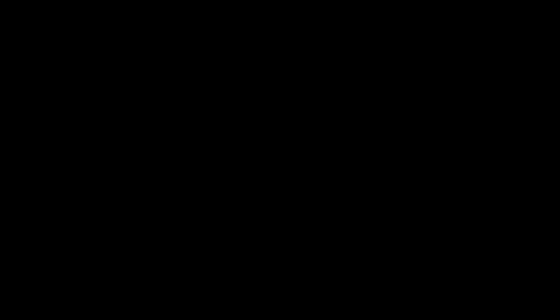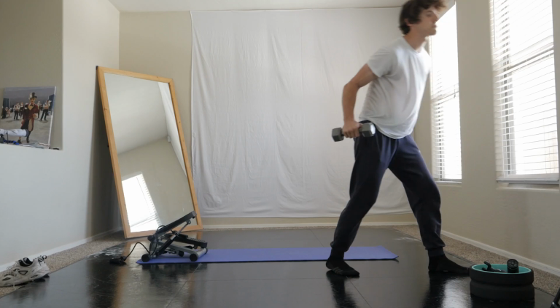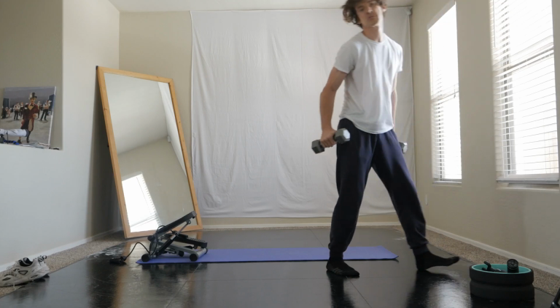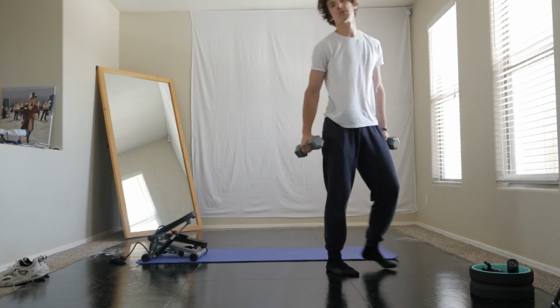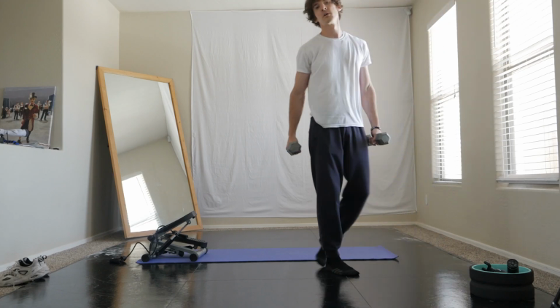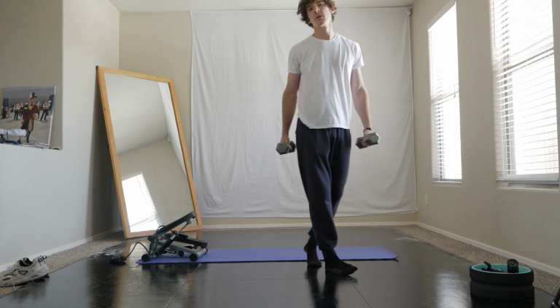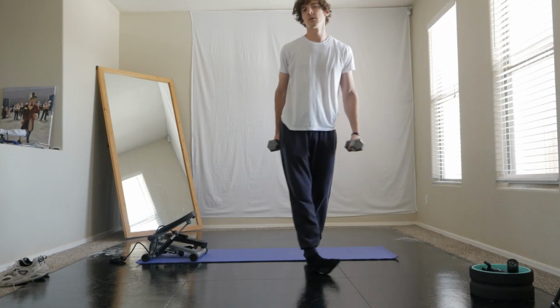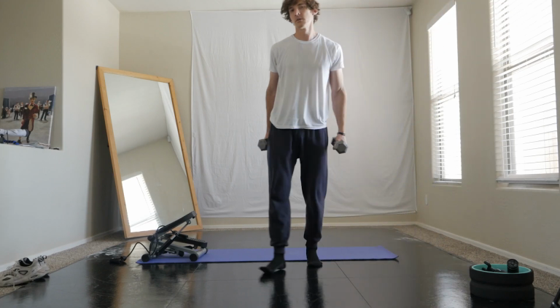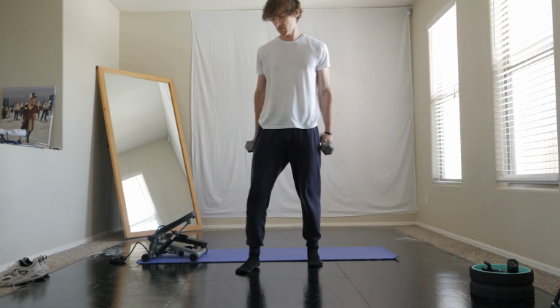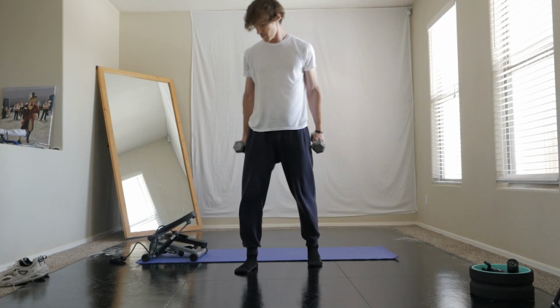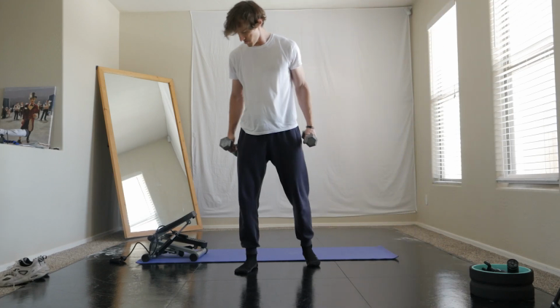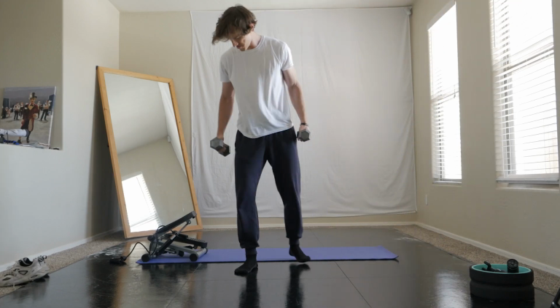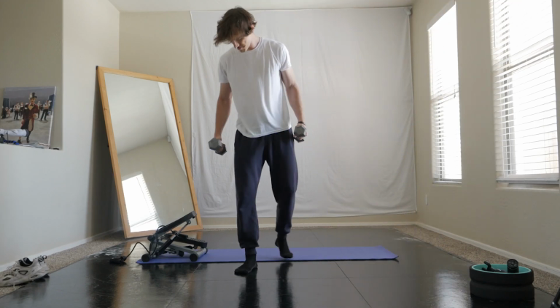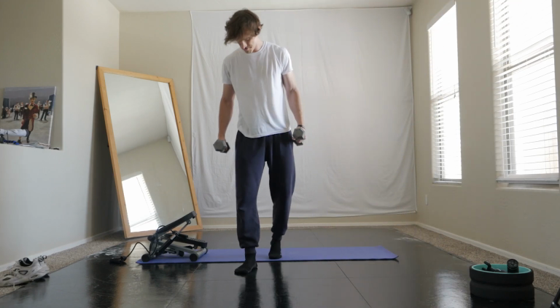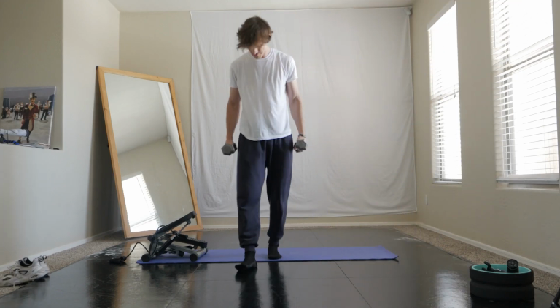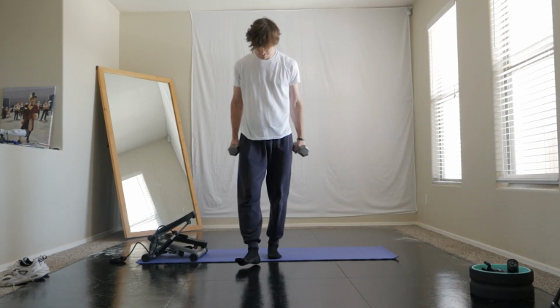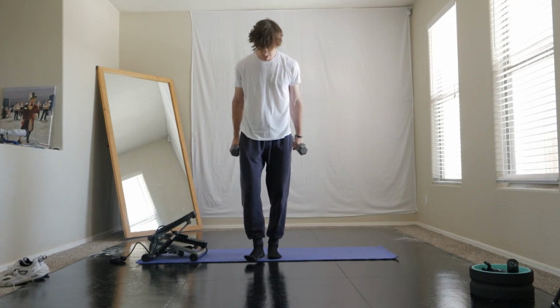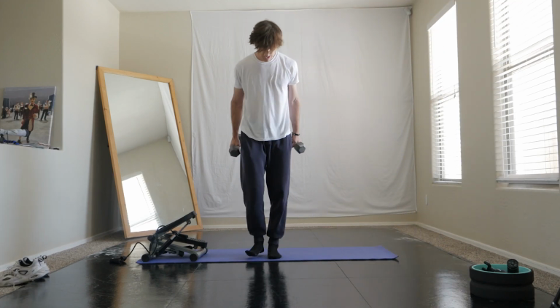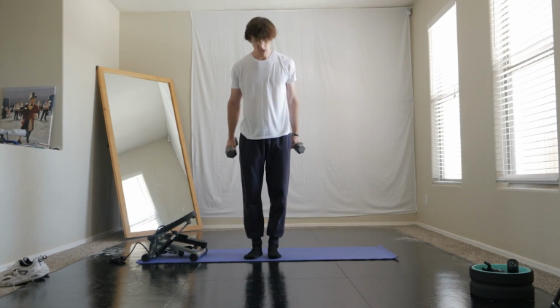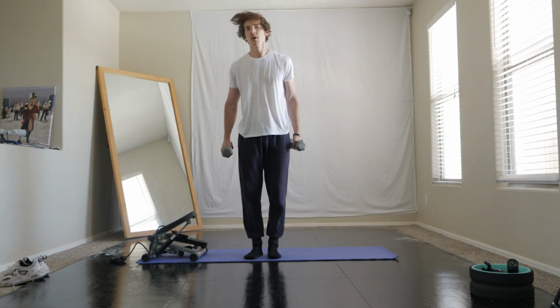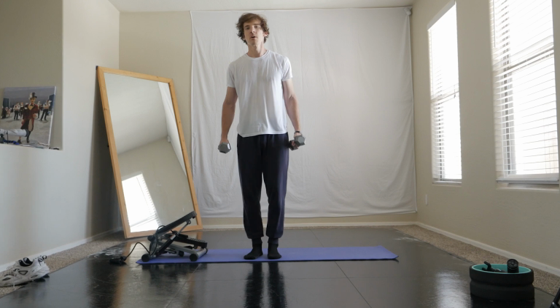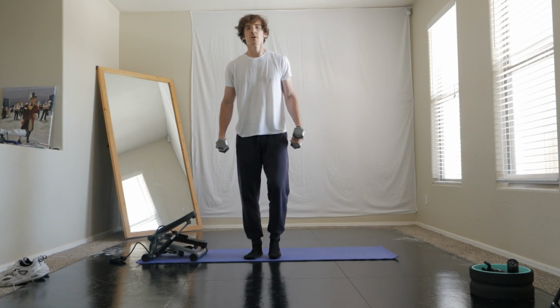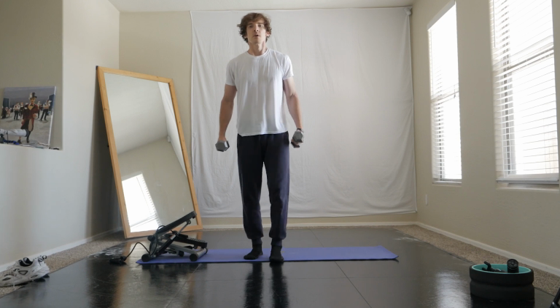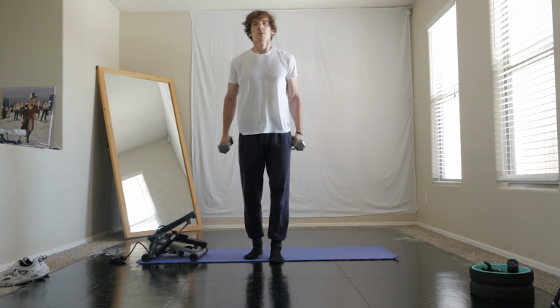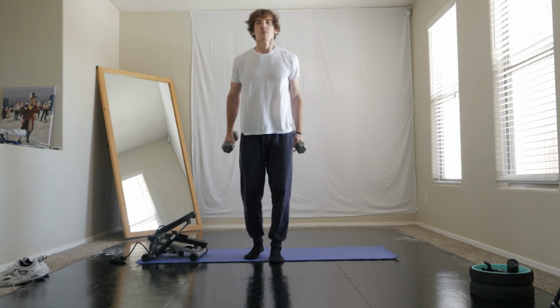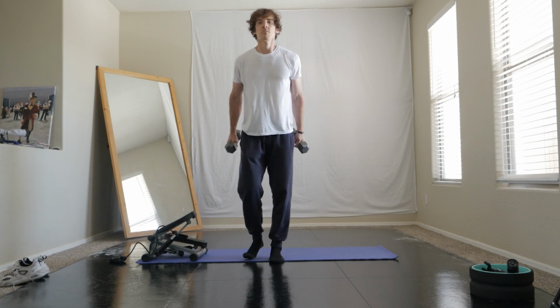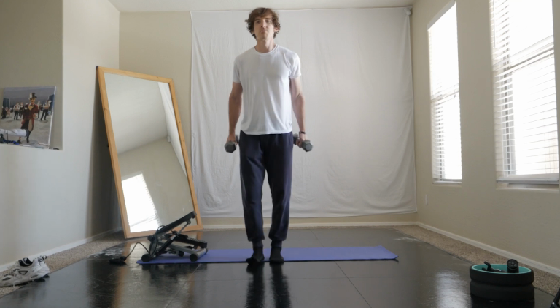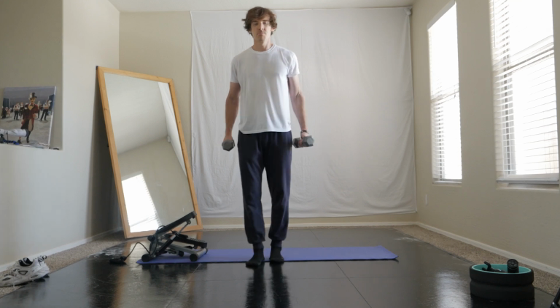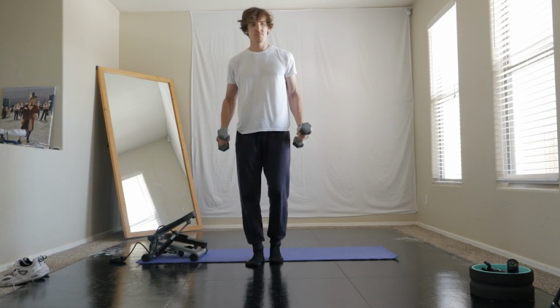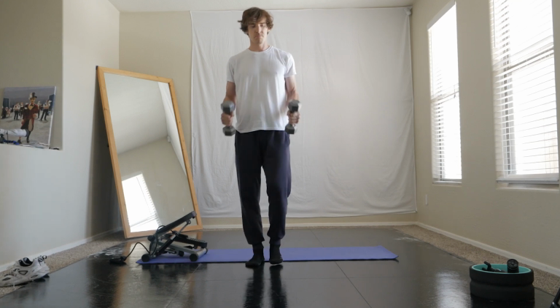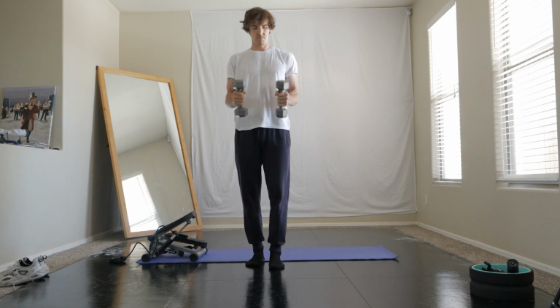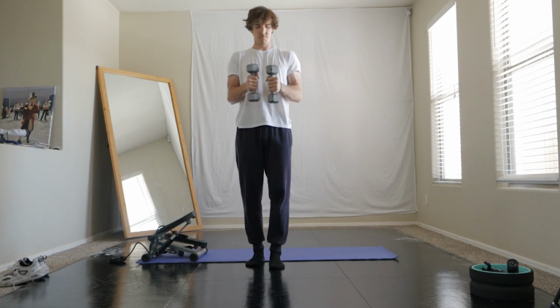Hey guys, back again. I'm going to show you another workout that I do with some little 10-pounders here — you don't need much.